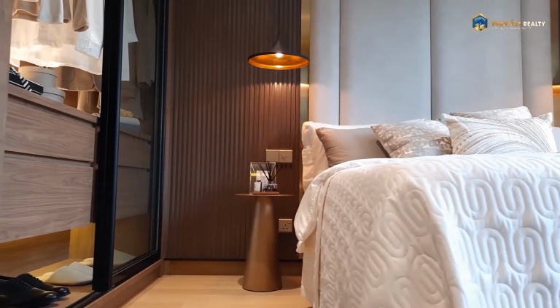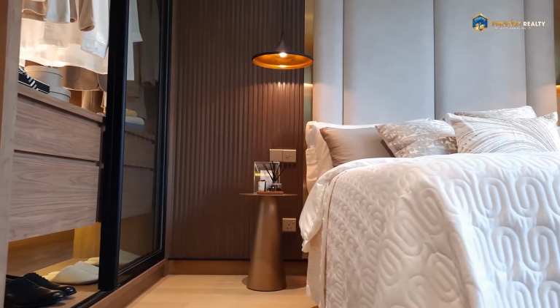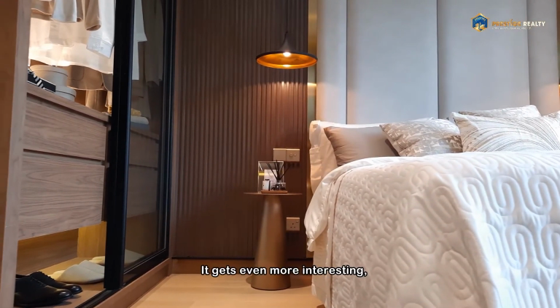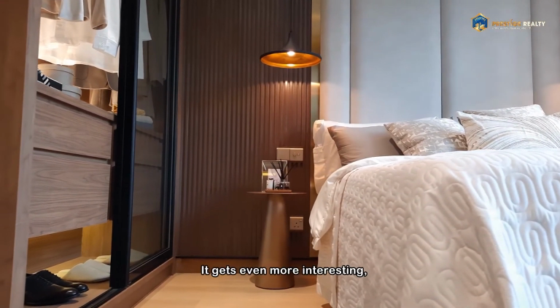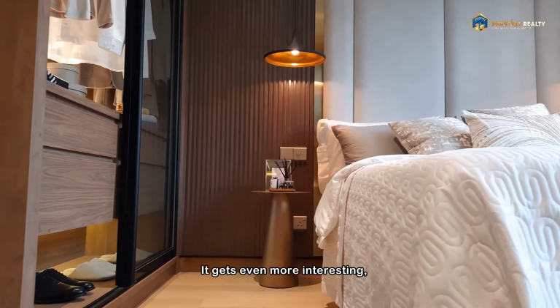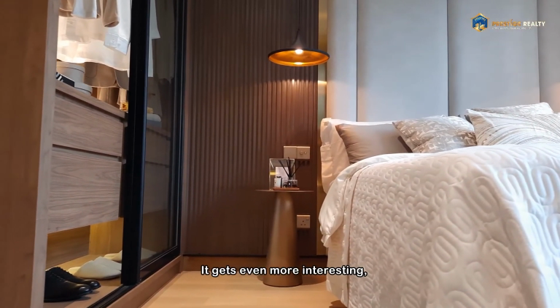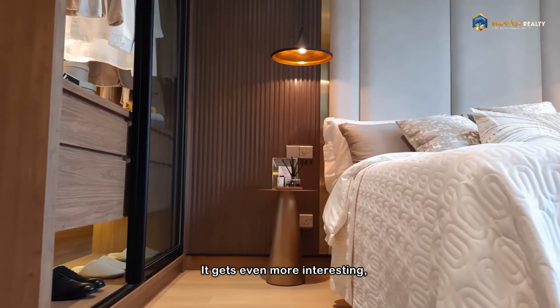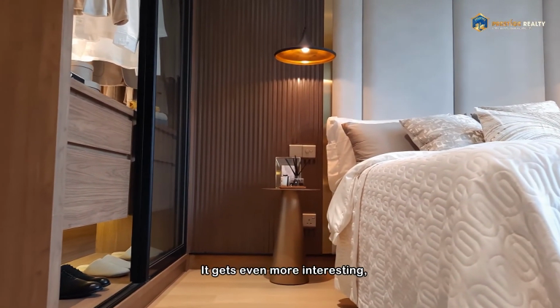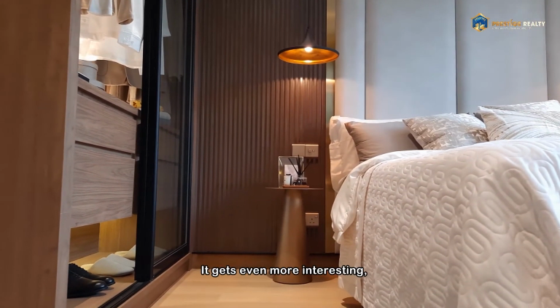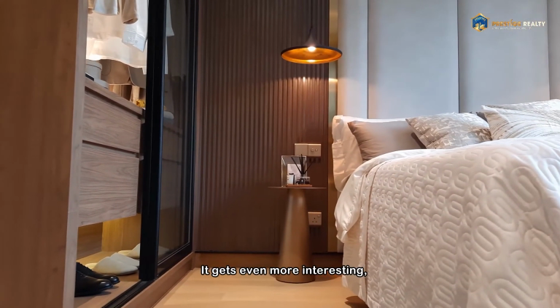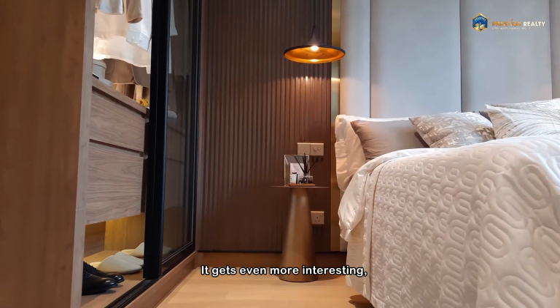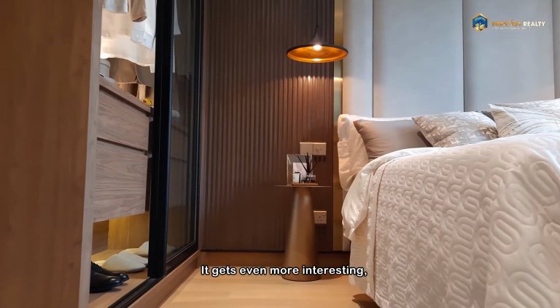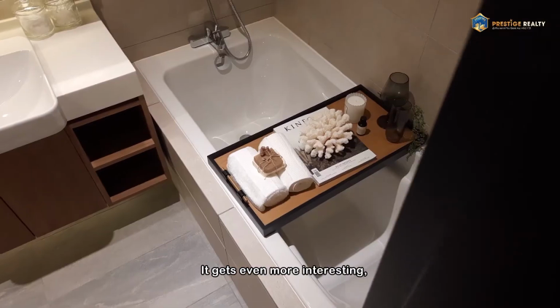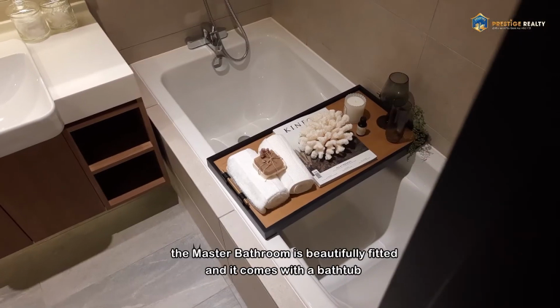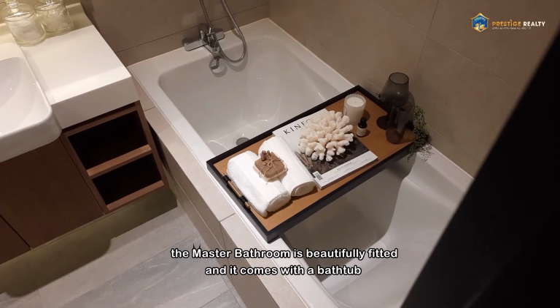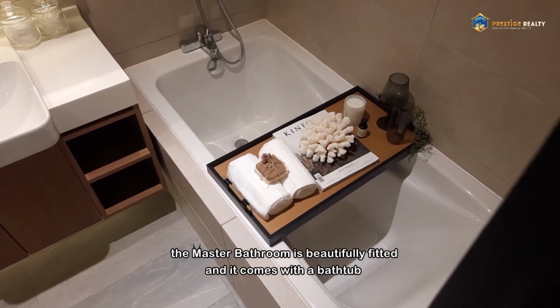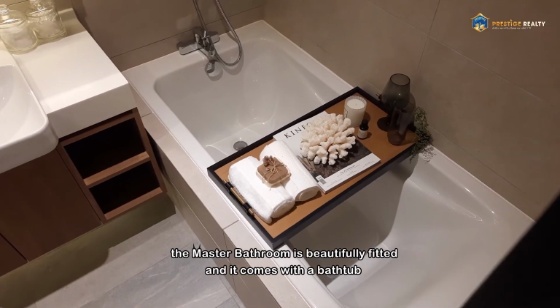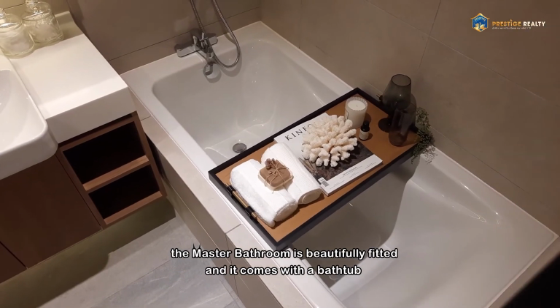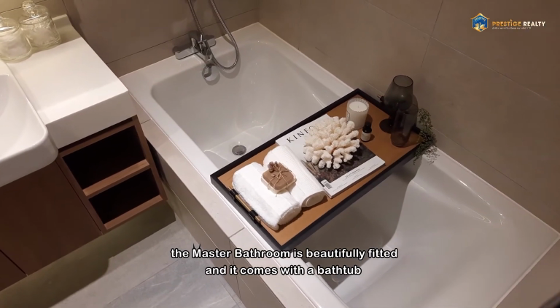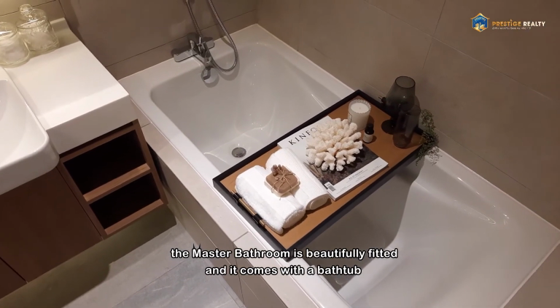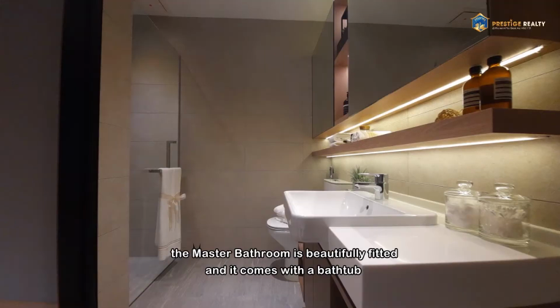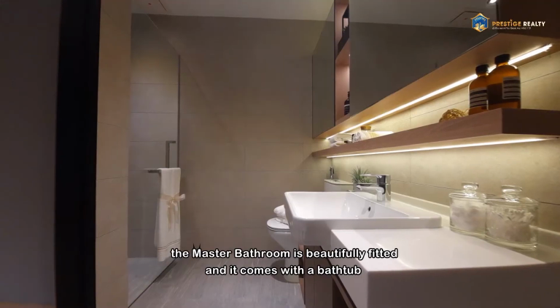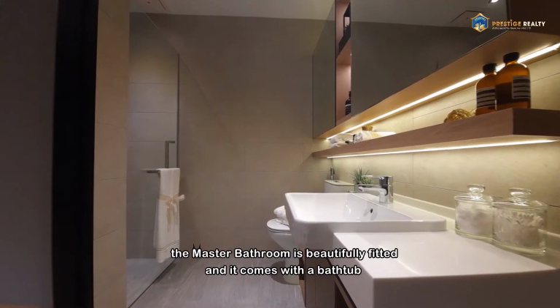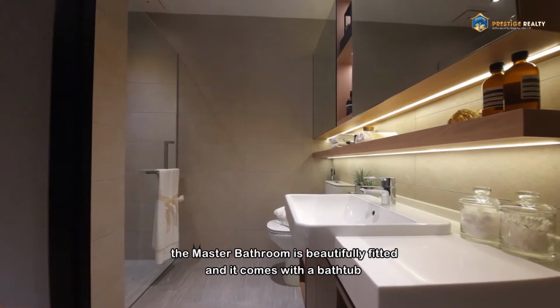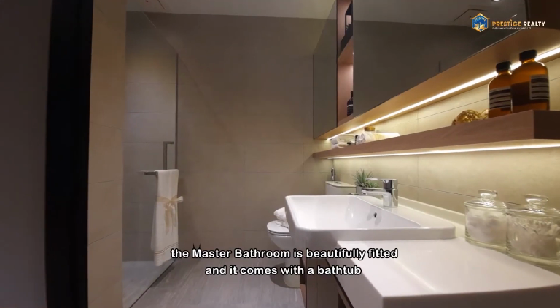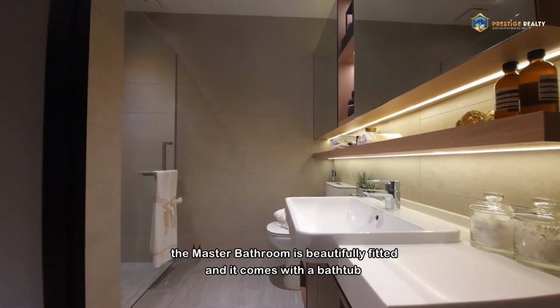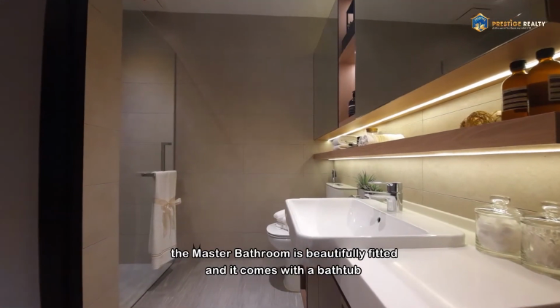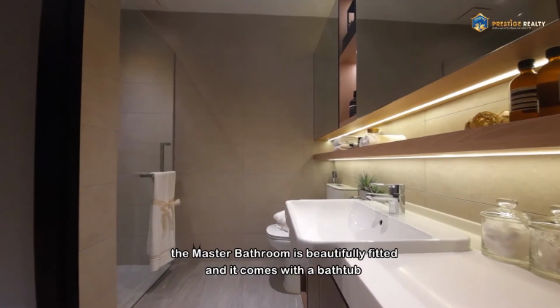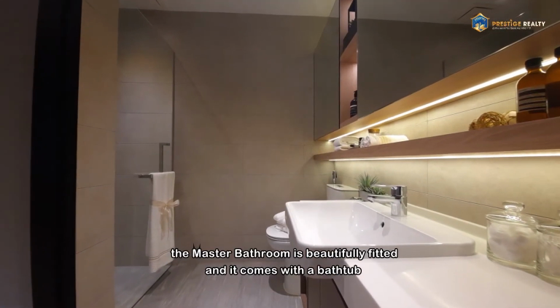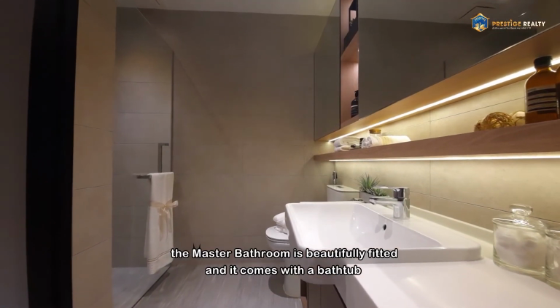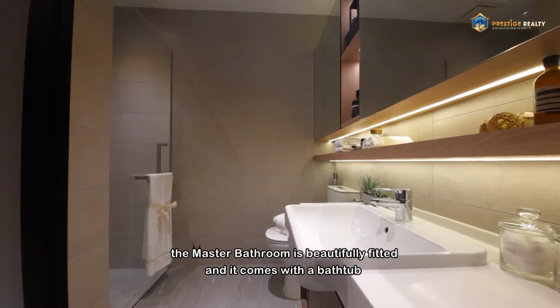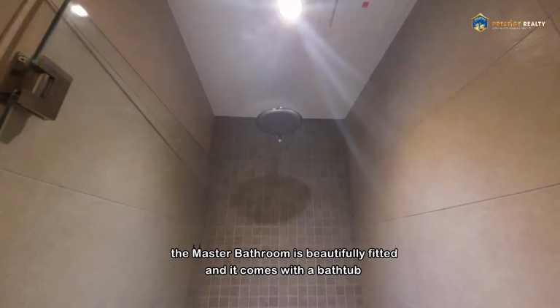It gets even more interesting. The master bathroom is beautifully fitted, and it comes with a bathtub.